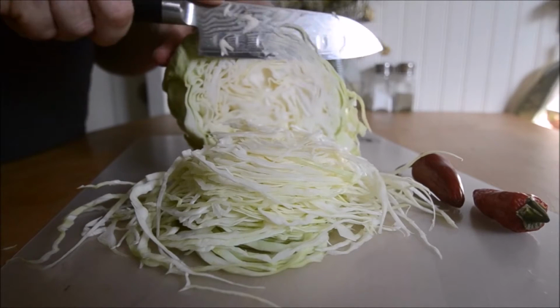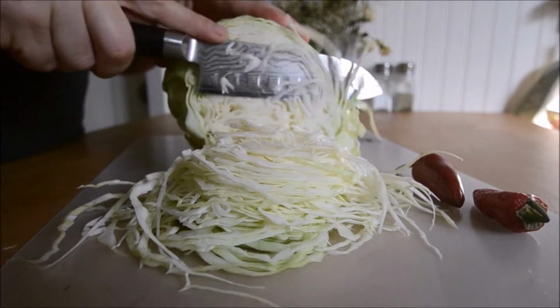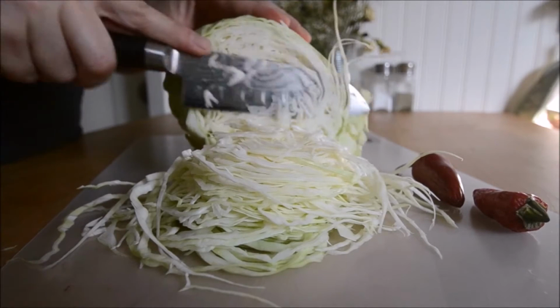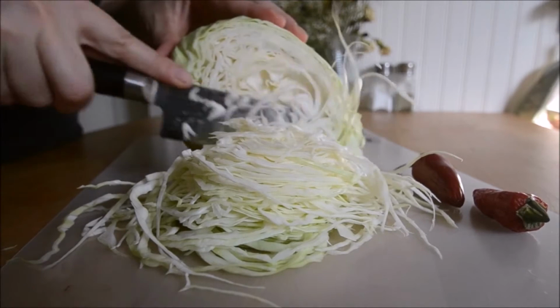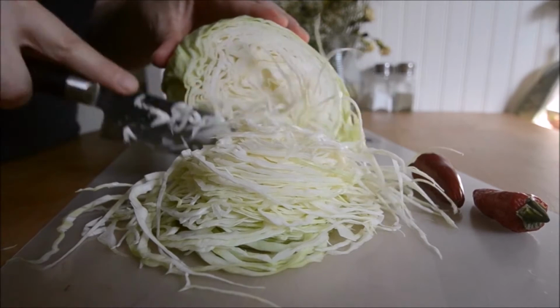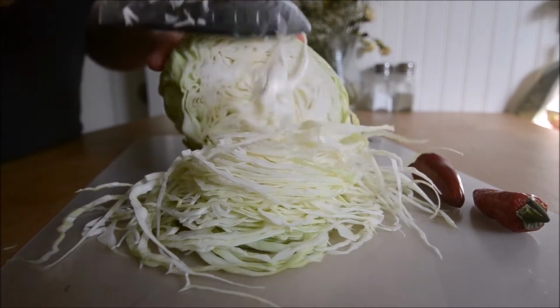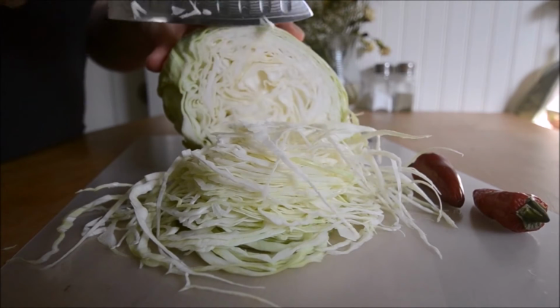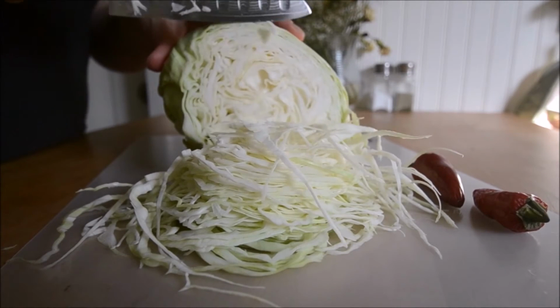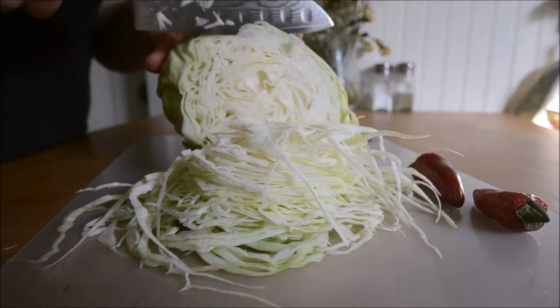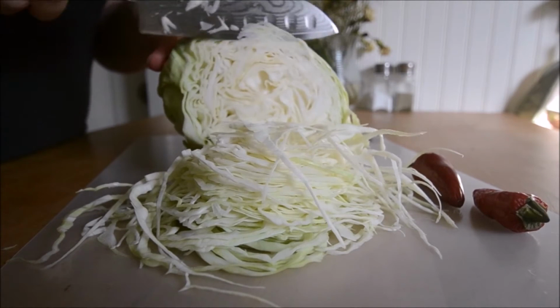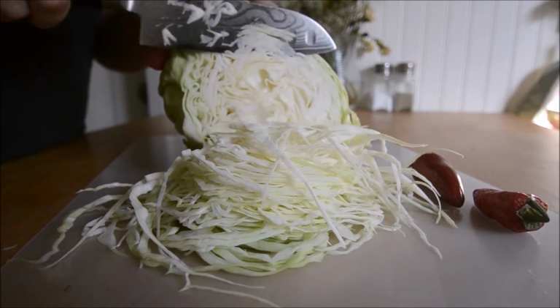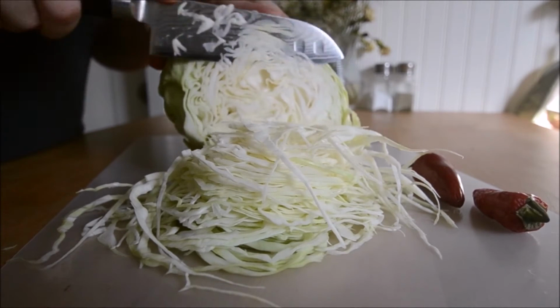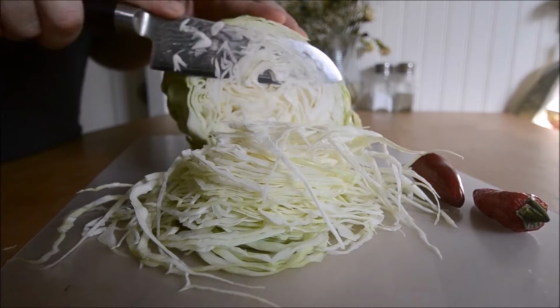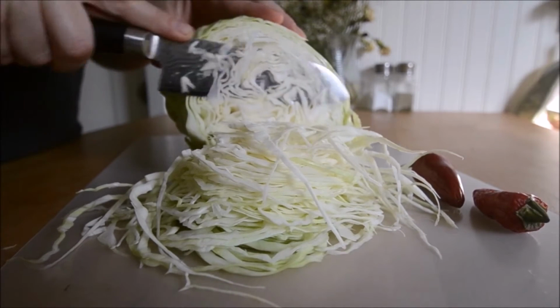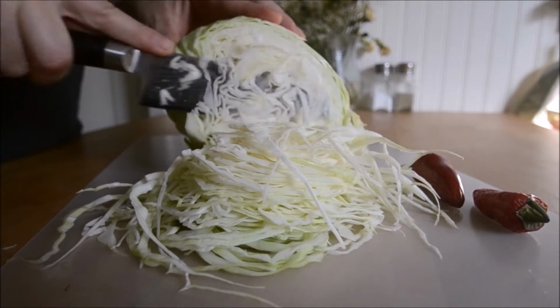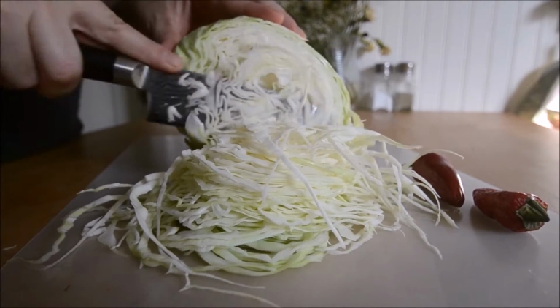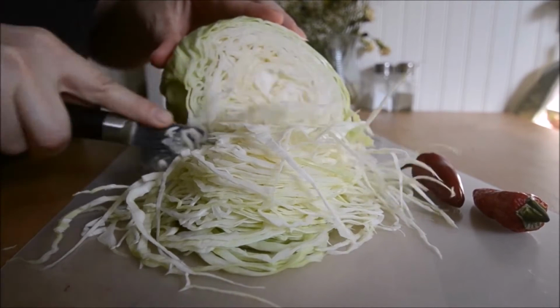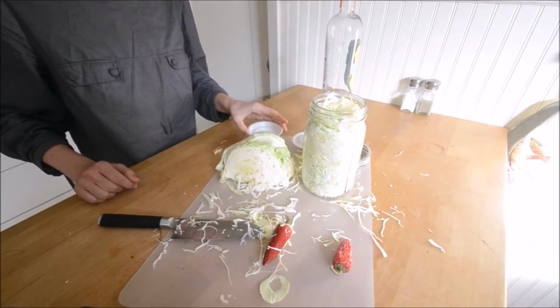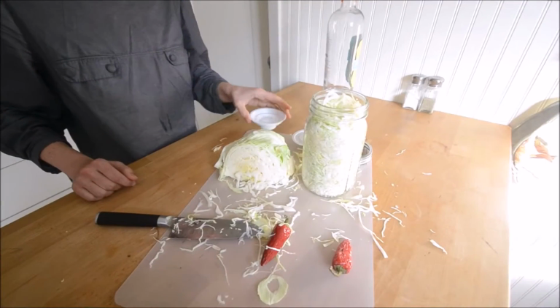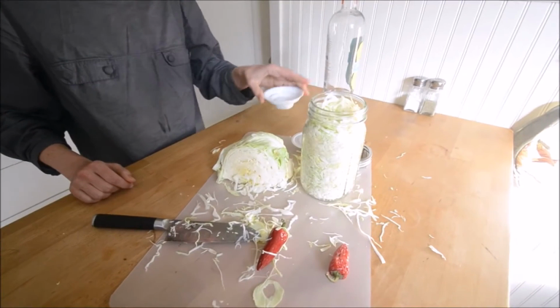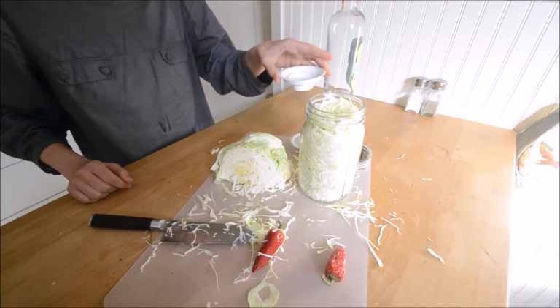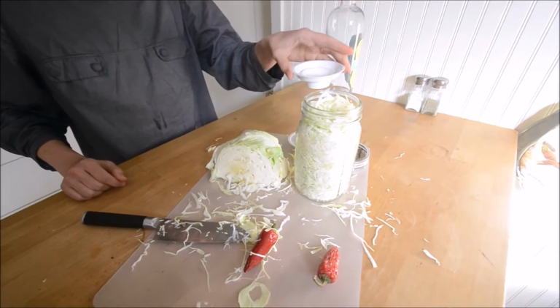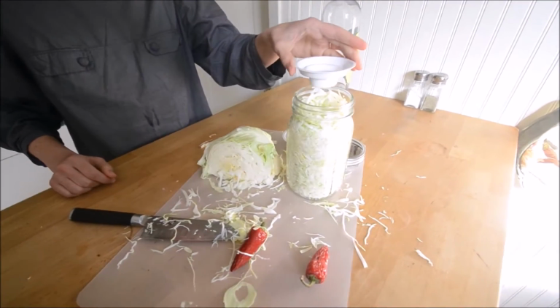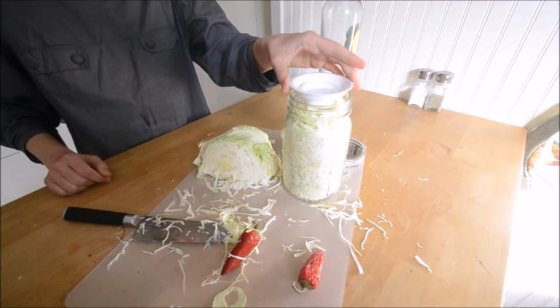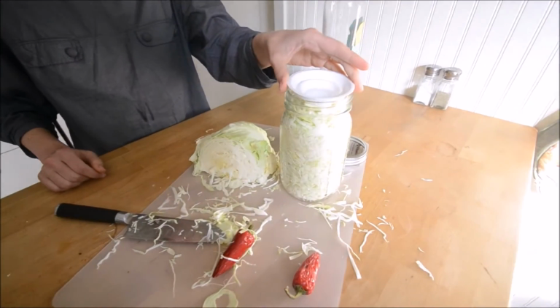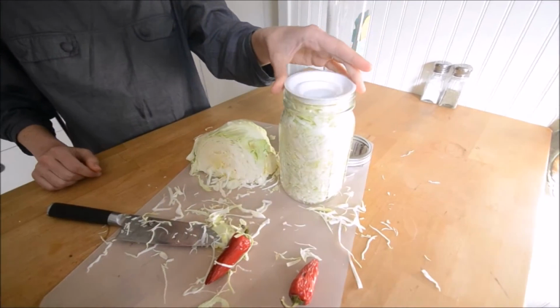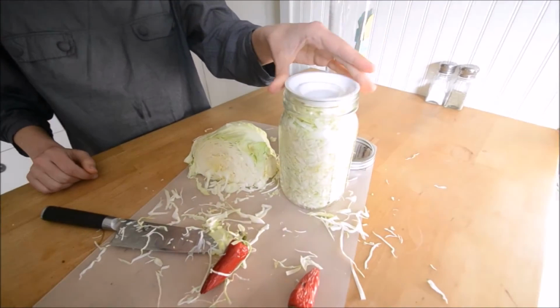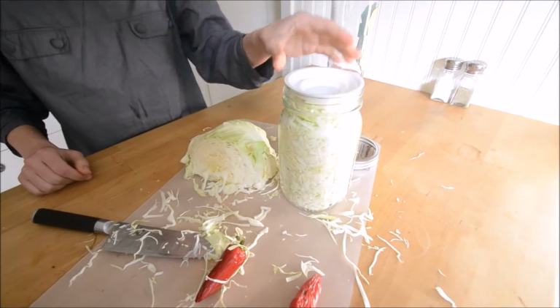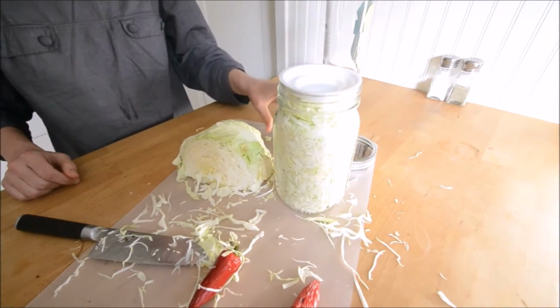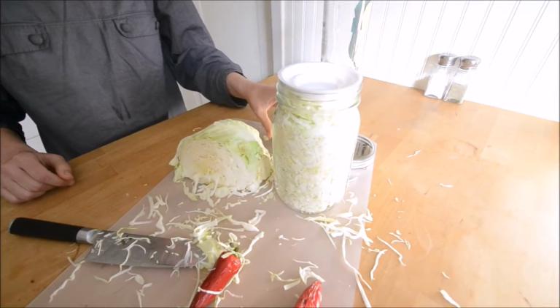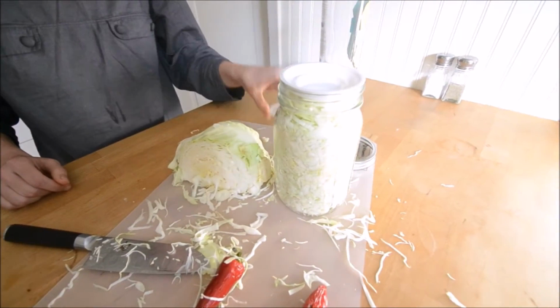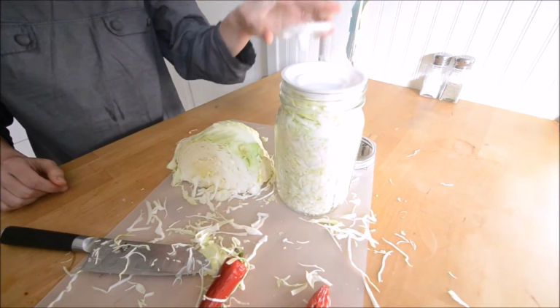But this little guy is not just for brewing beer, wine, and cider. It's also perfect for fermenting foods like kimchi and sauerkraut.